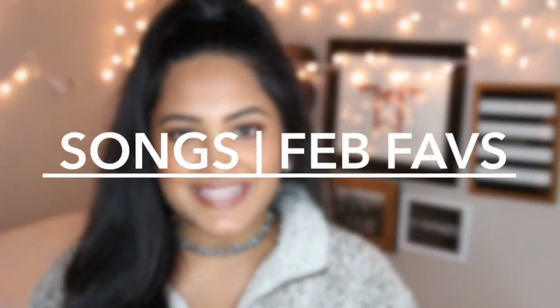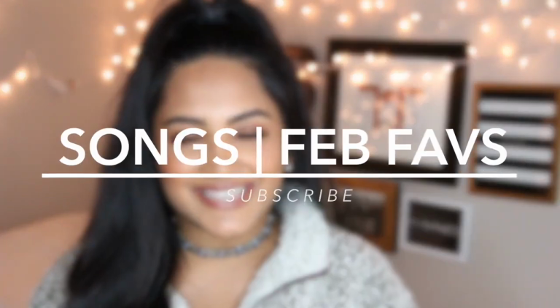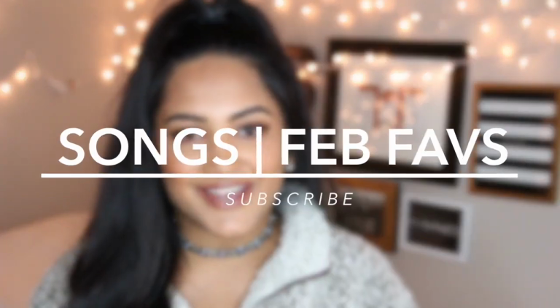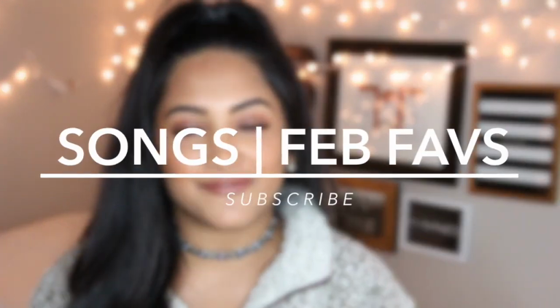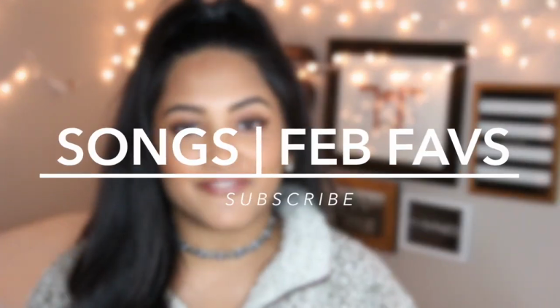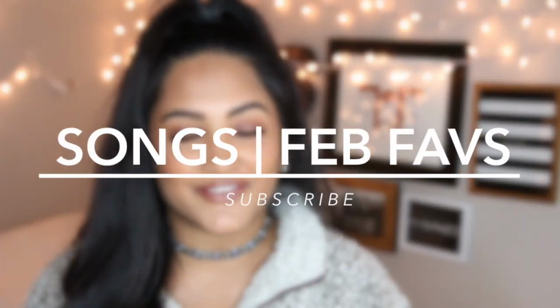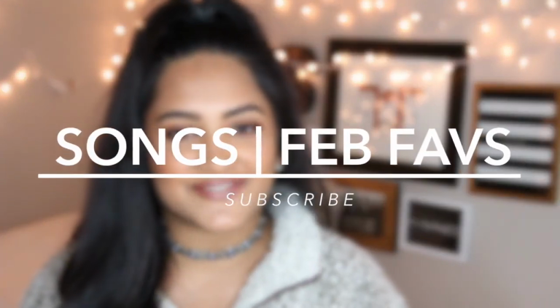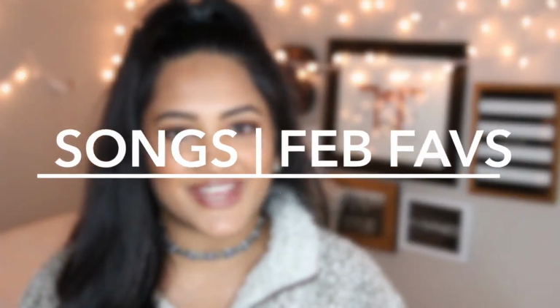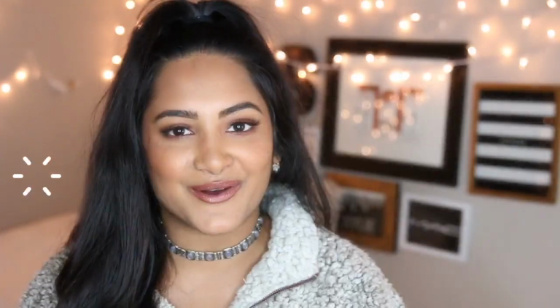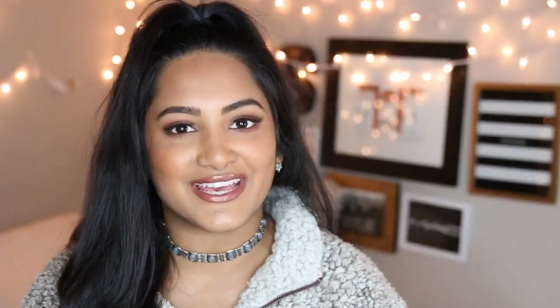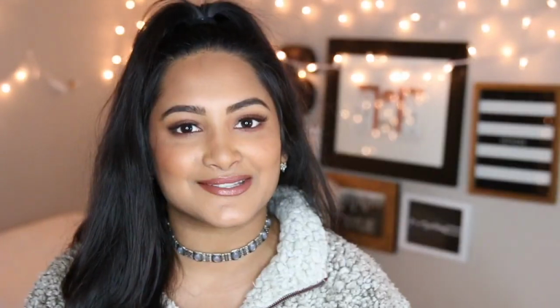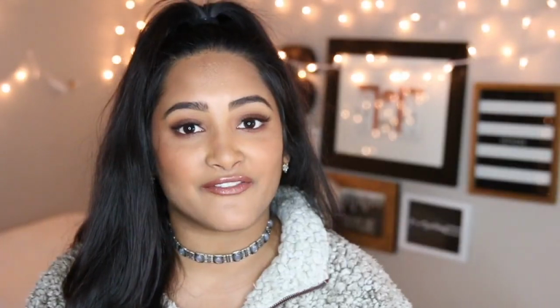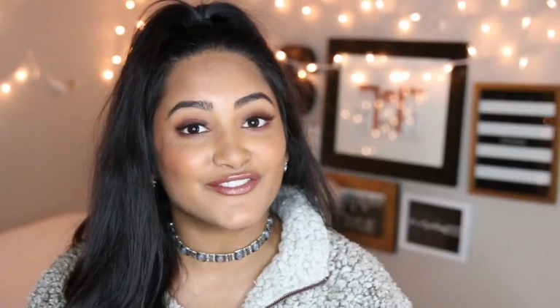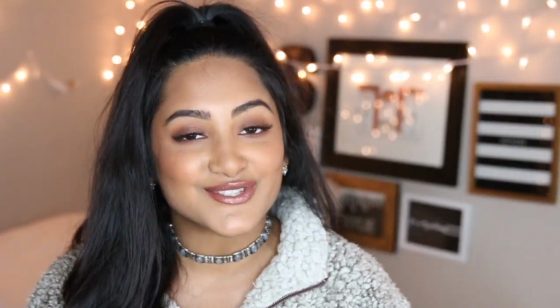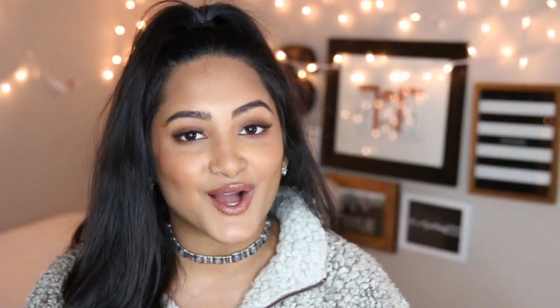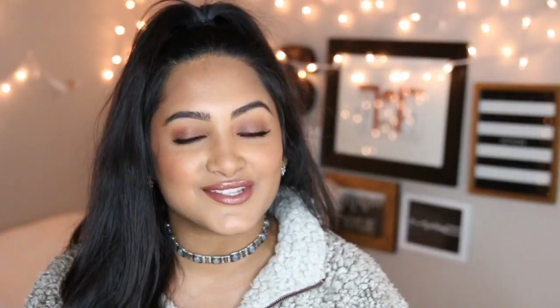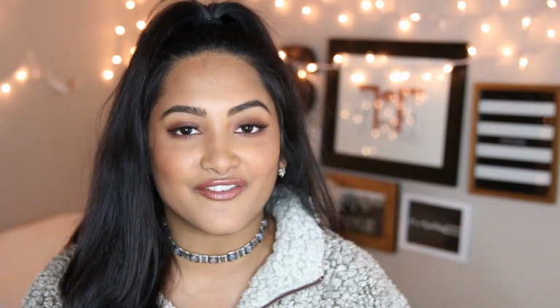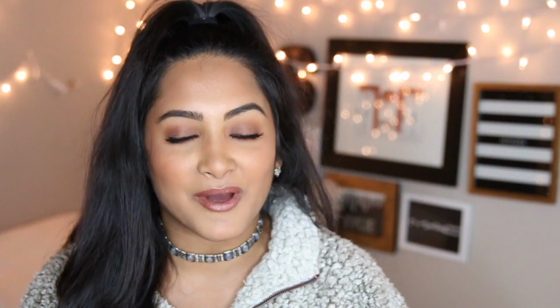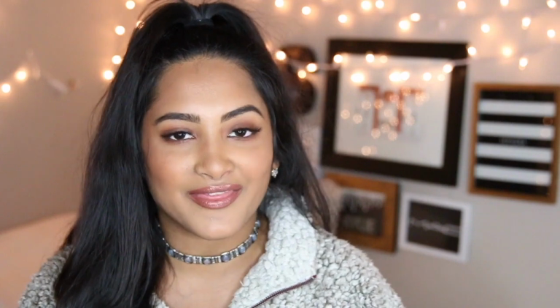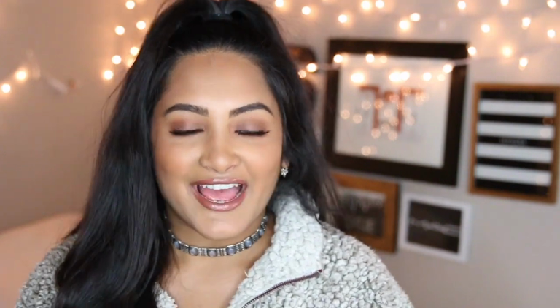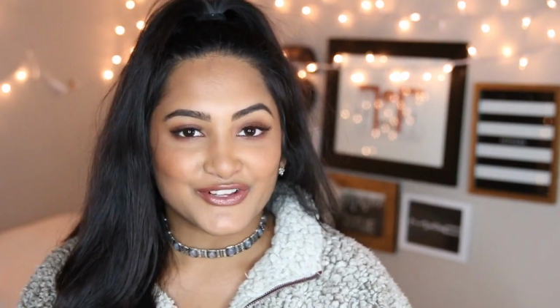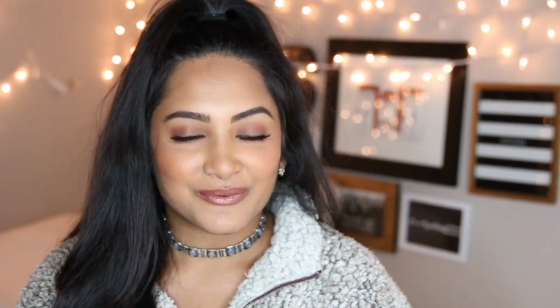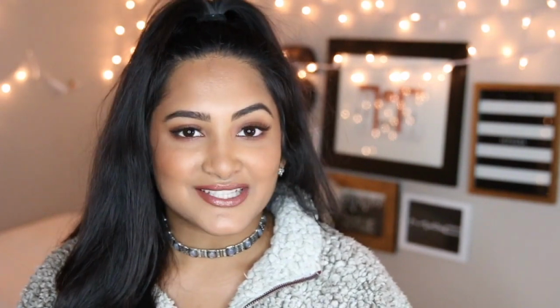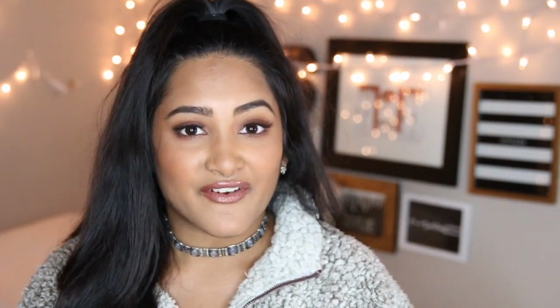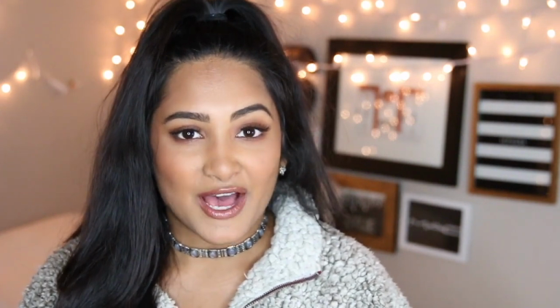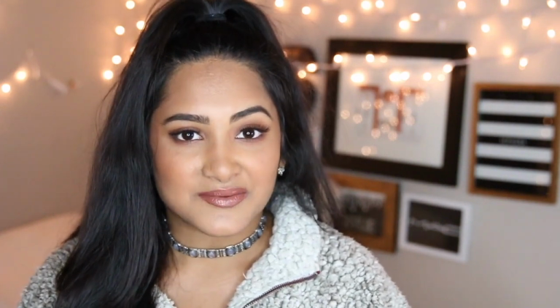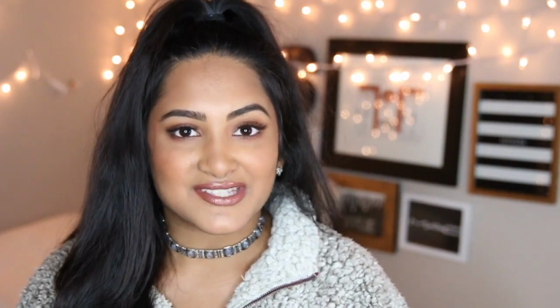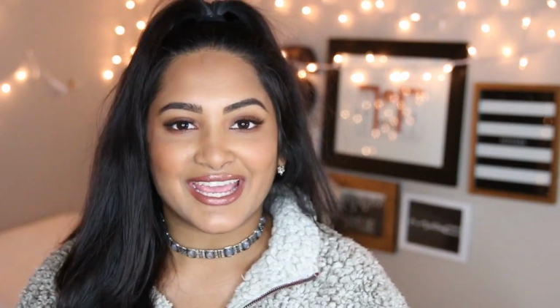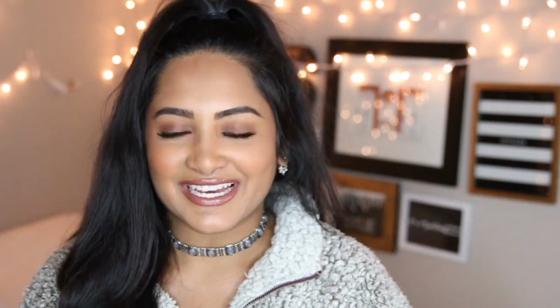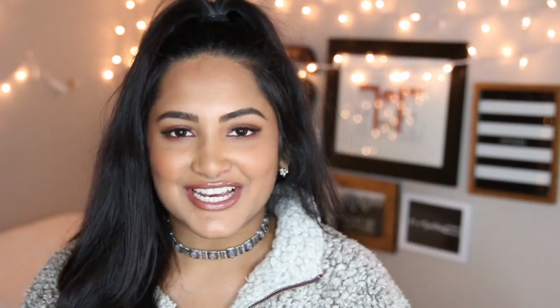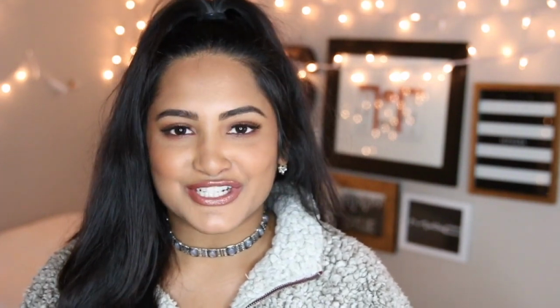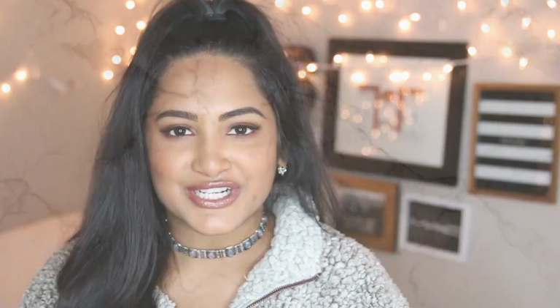The last thing in my favorites video is my favorite songs of the month. I have a little mix of house music and country.